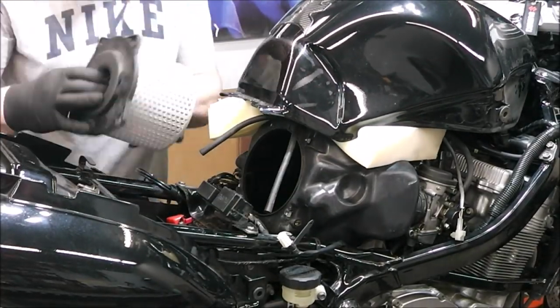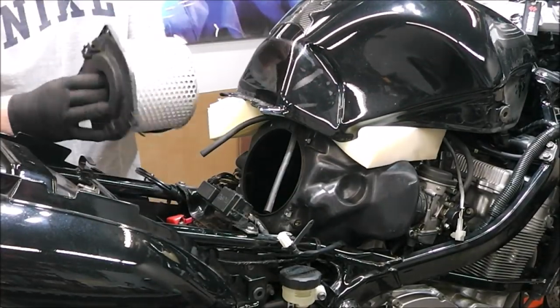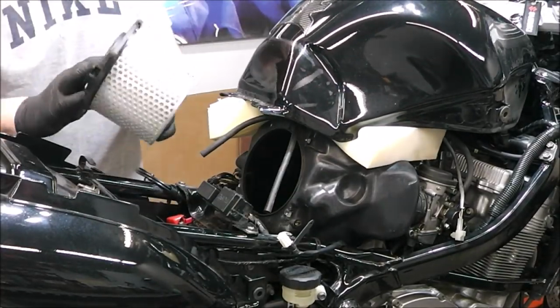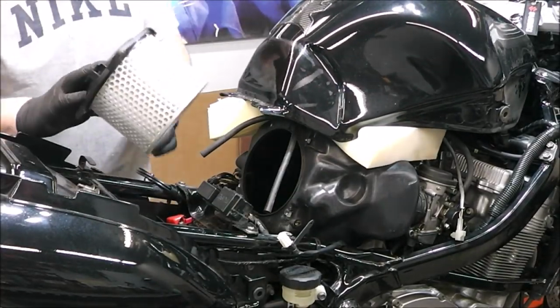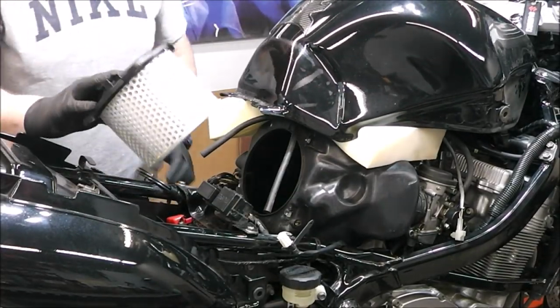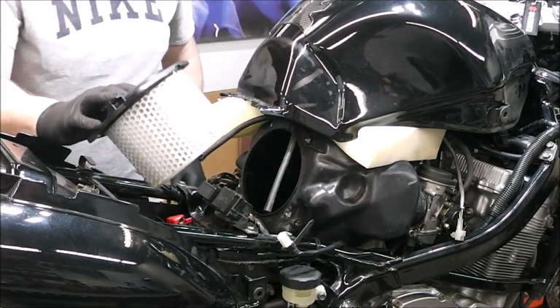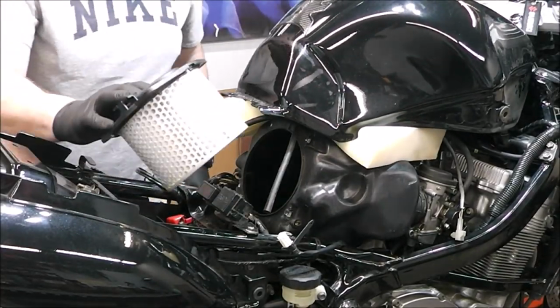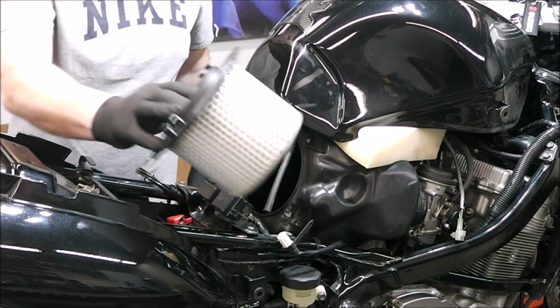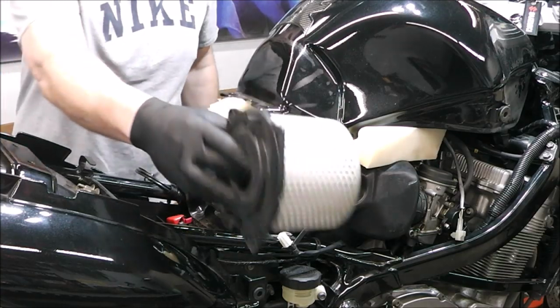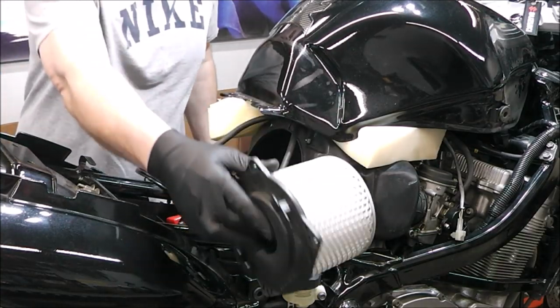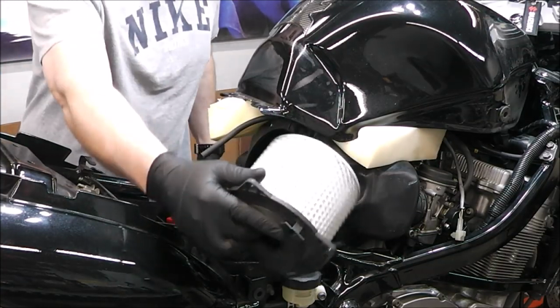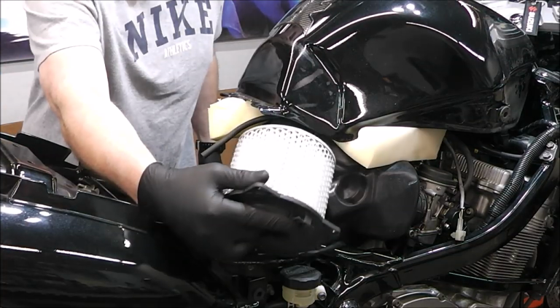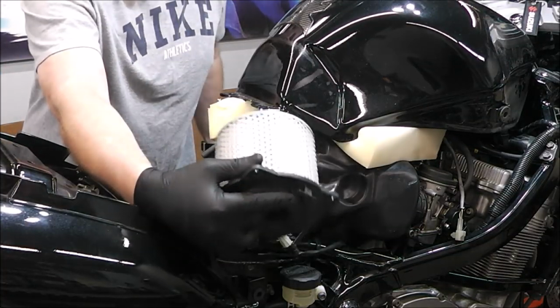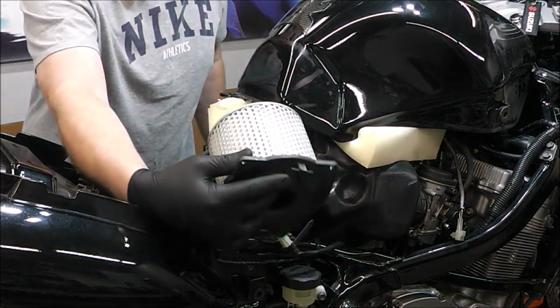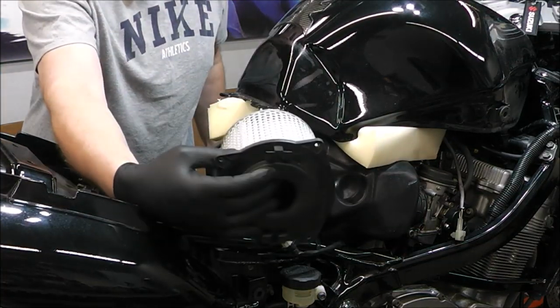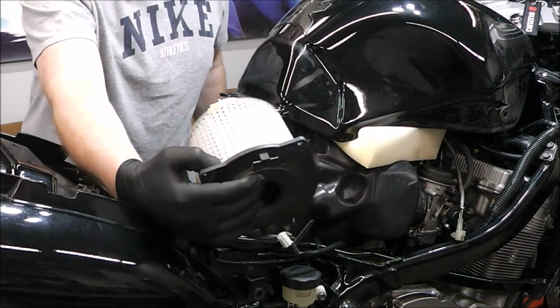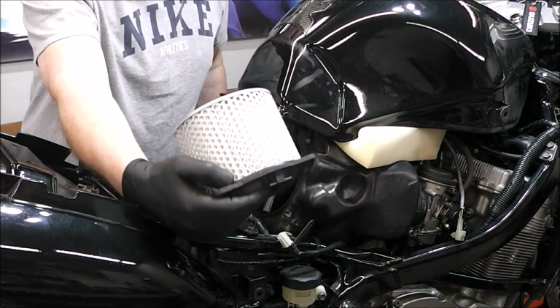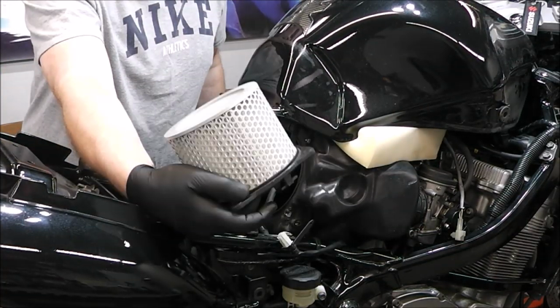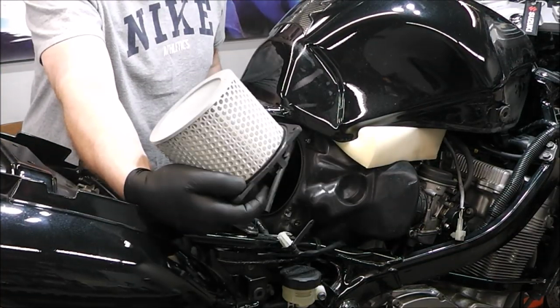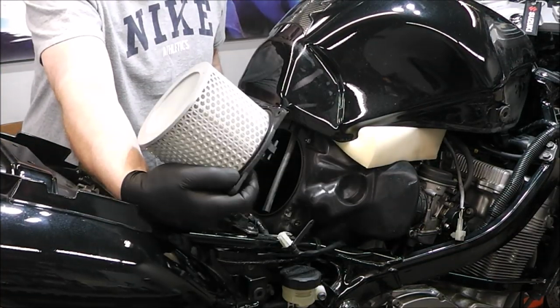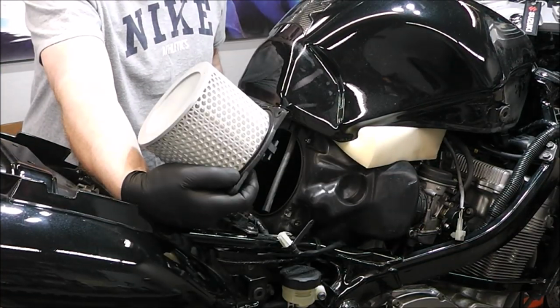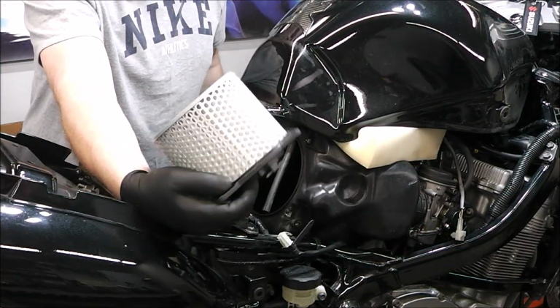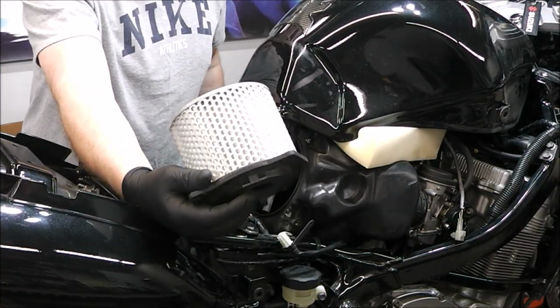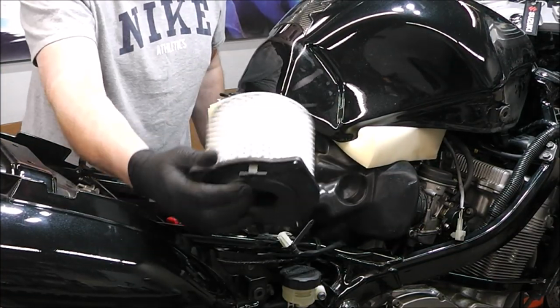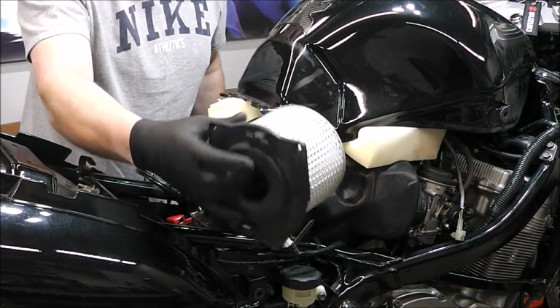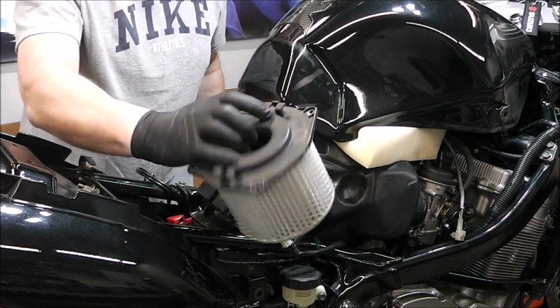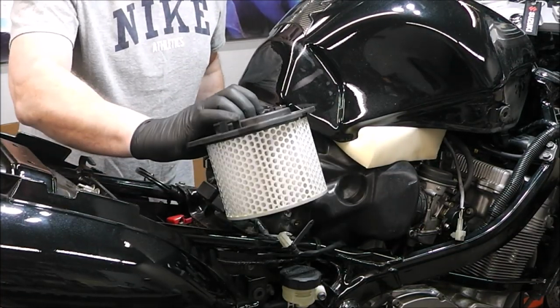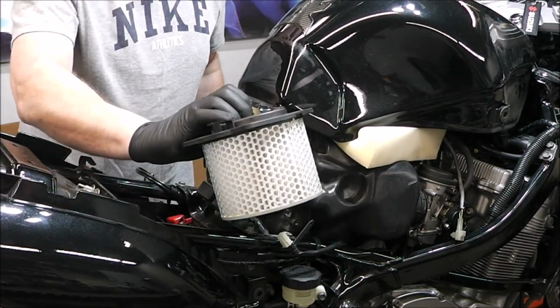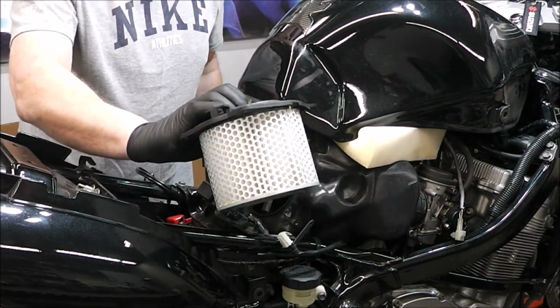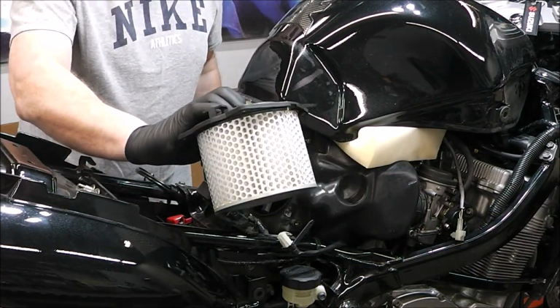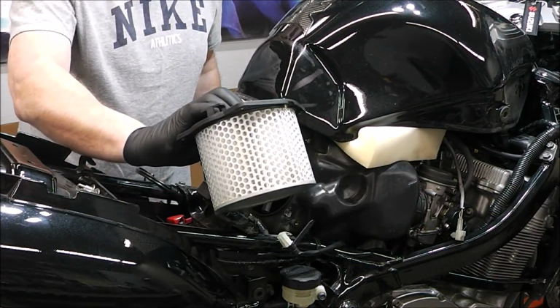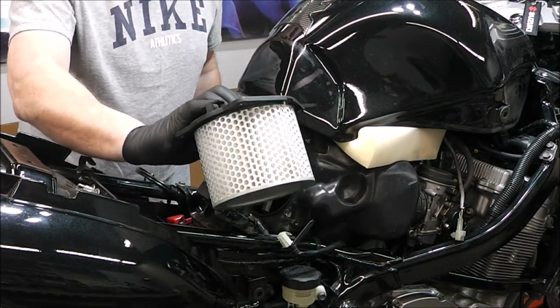This is the stock air filter right here — original from 2003 I believe.